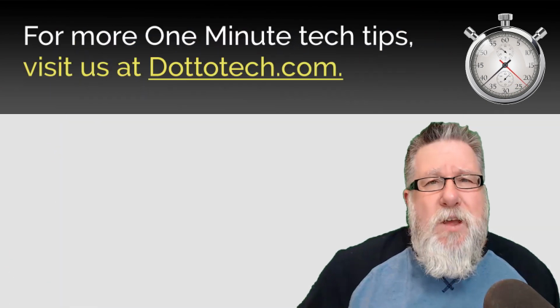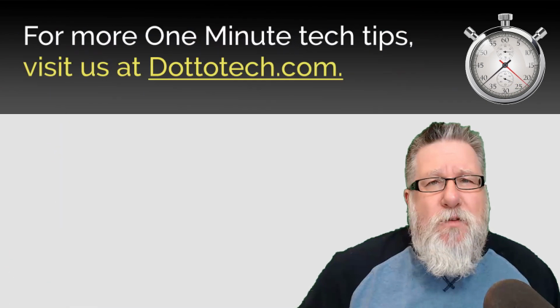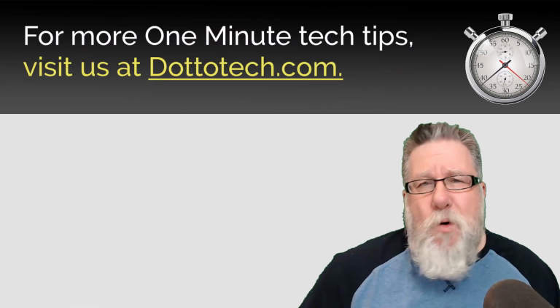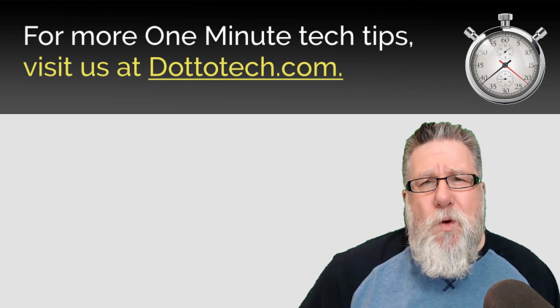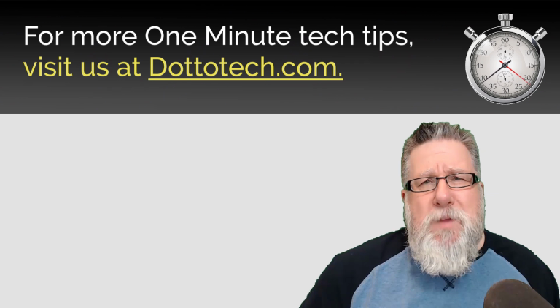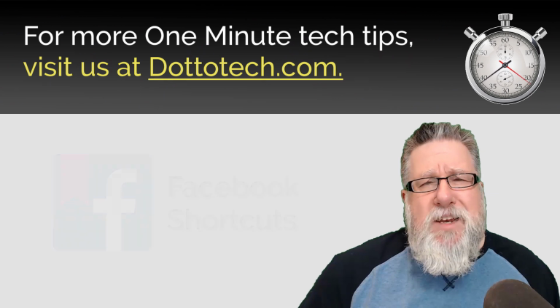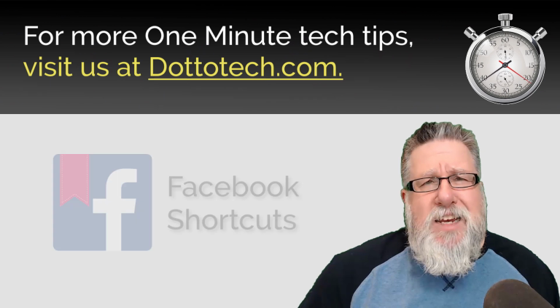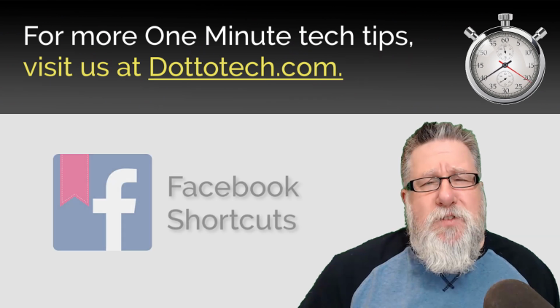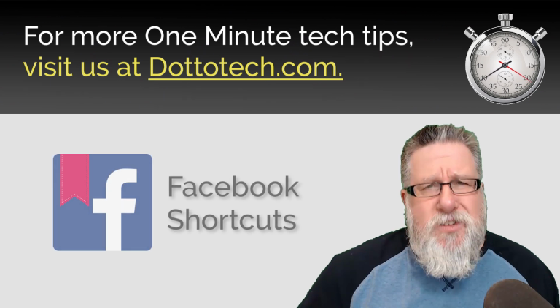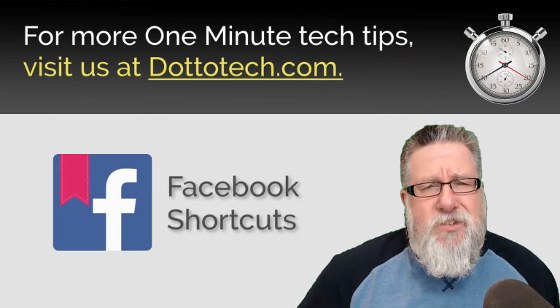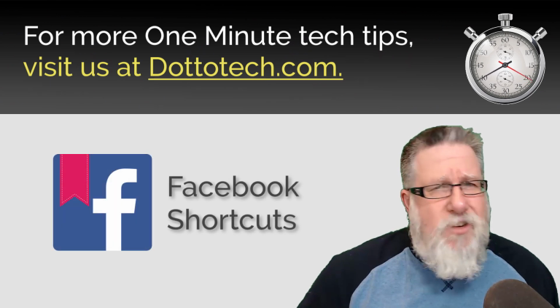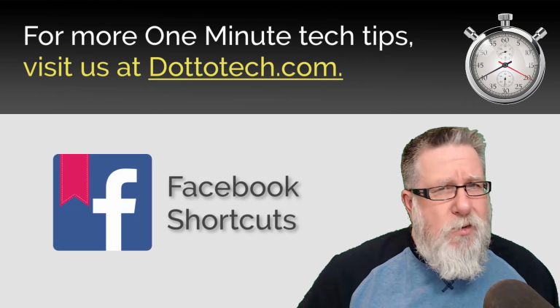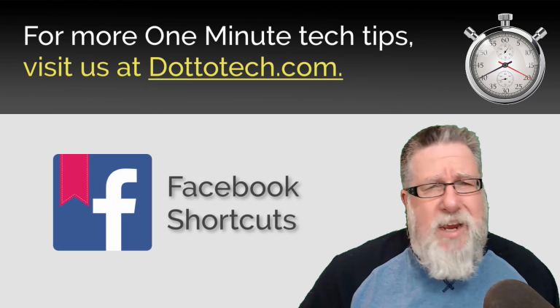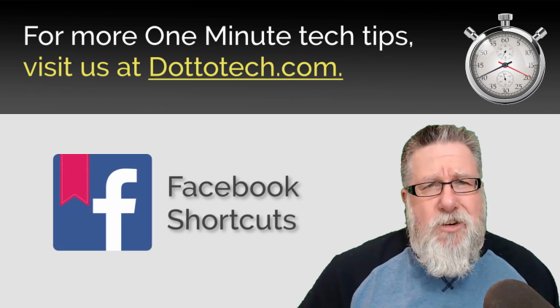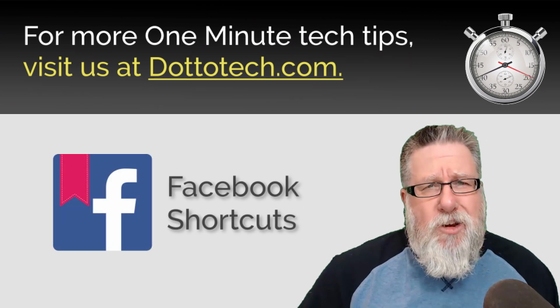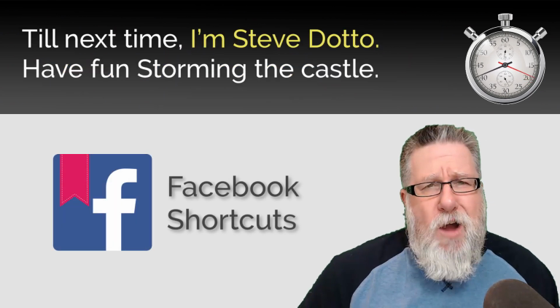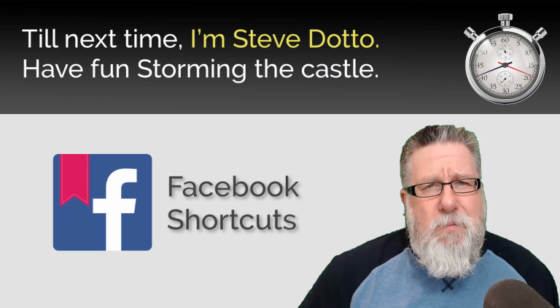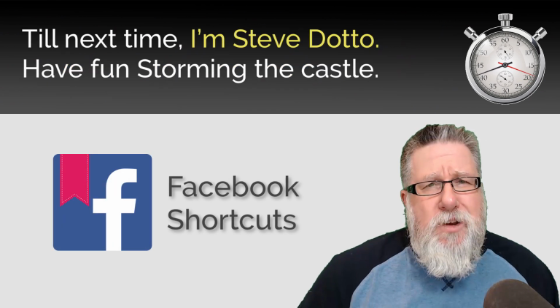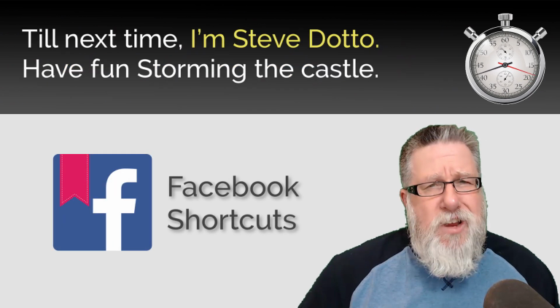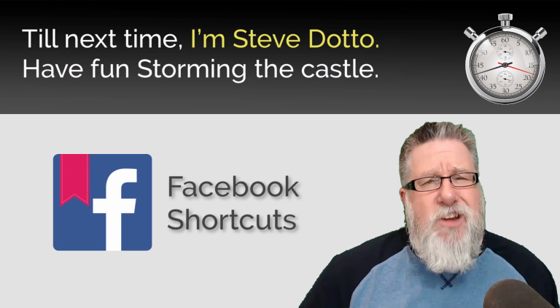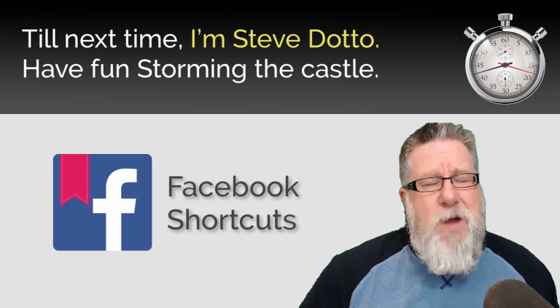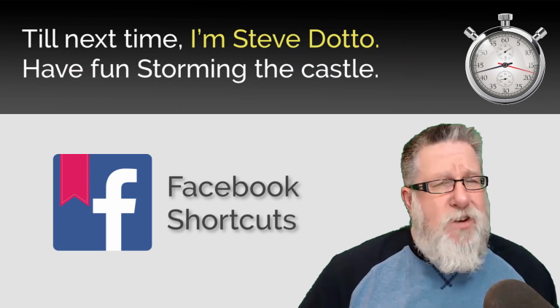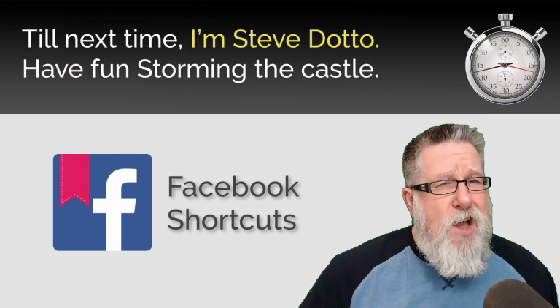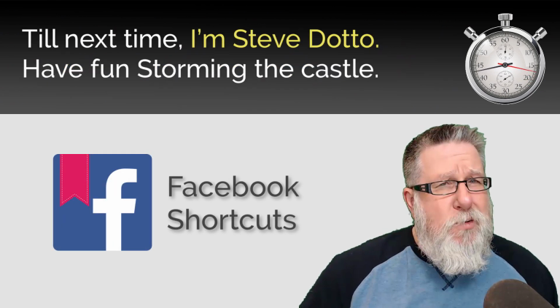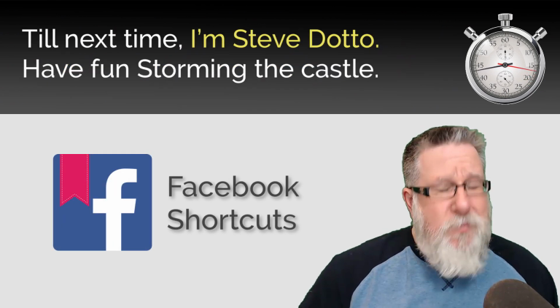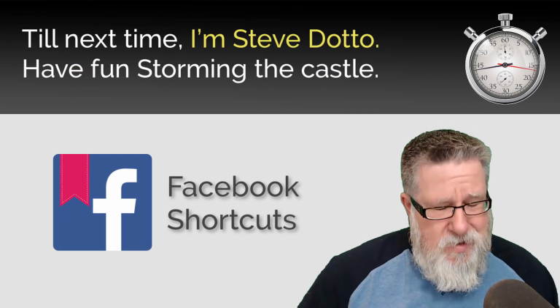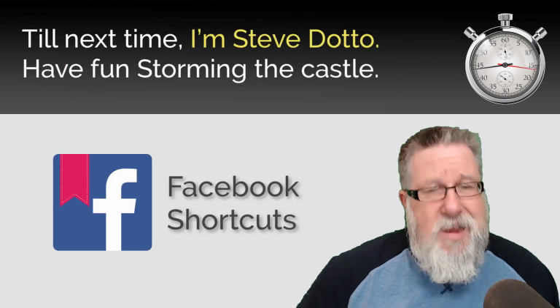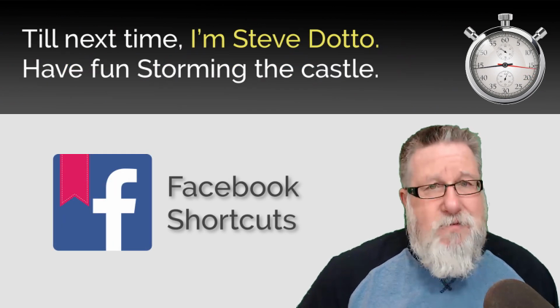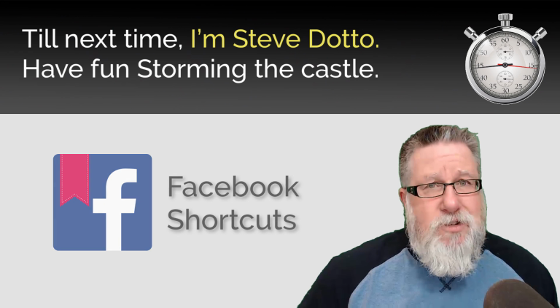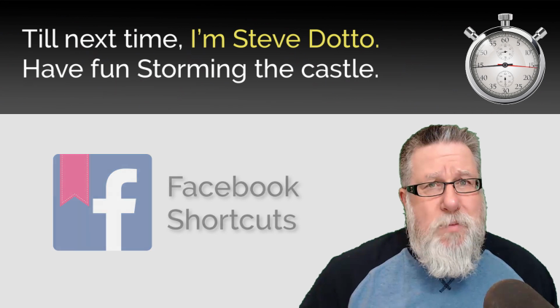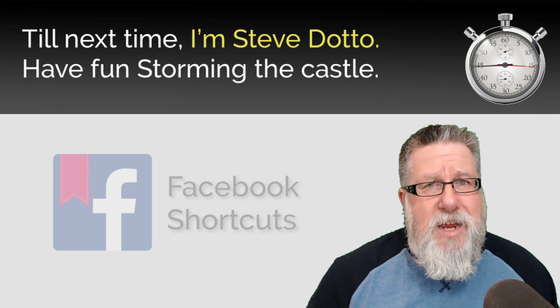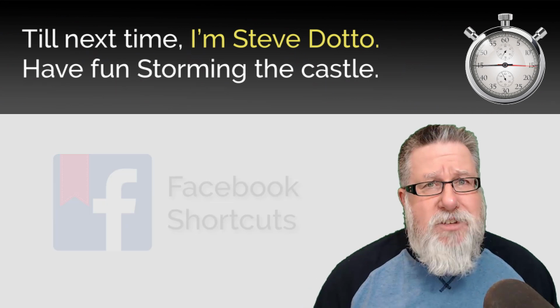For more One Minute Tech Tips, visit us at DottoTech.com. Till next time, I'm Steve Dotto. Have fun storming the castle!